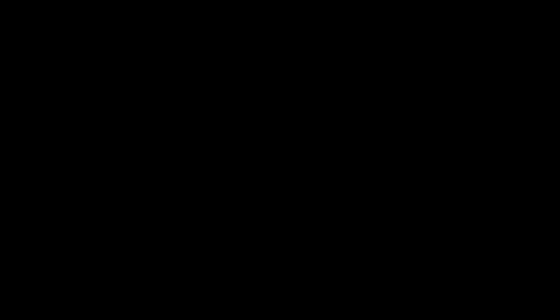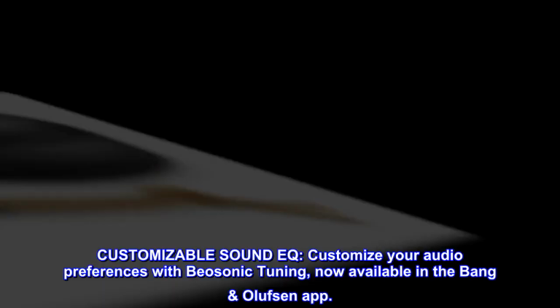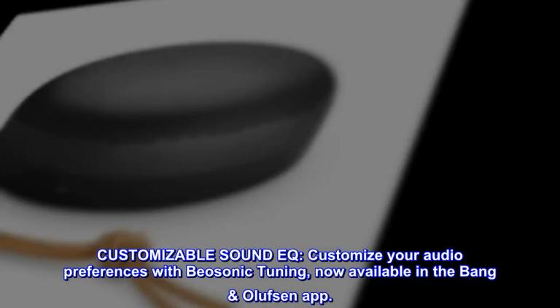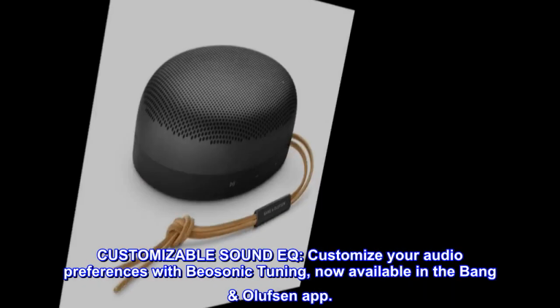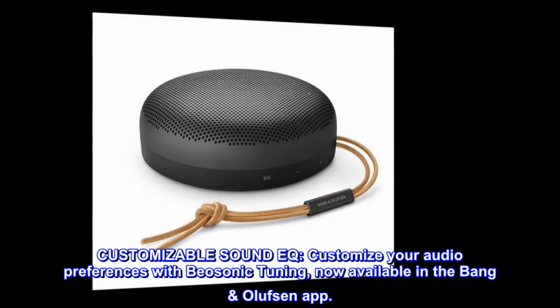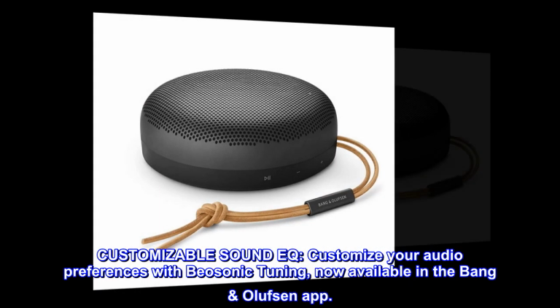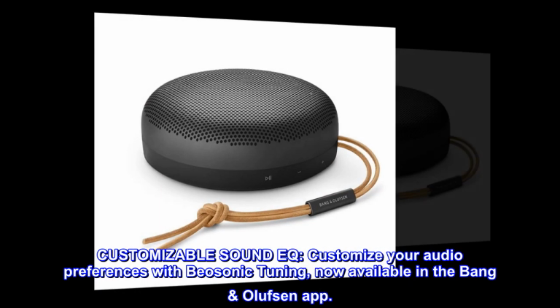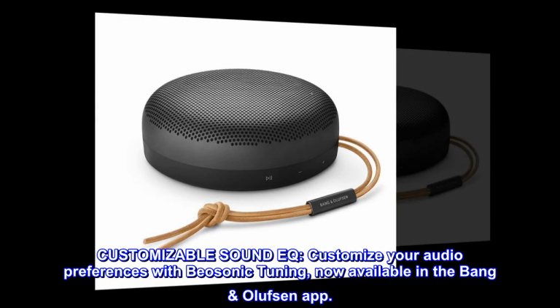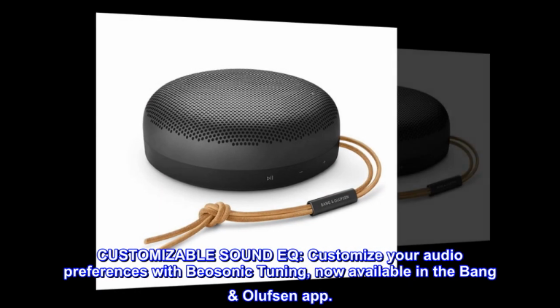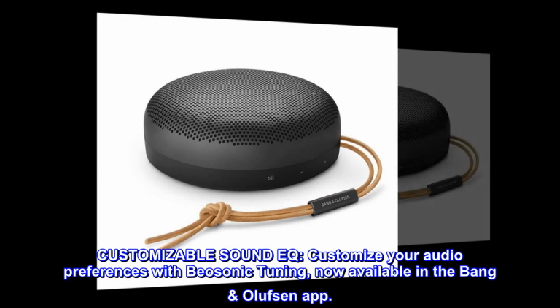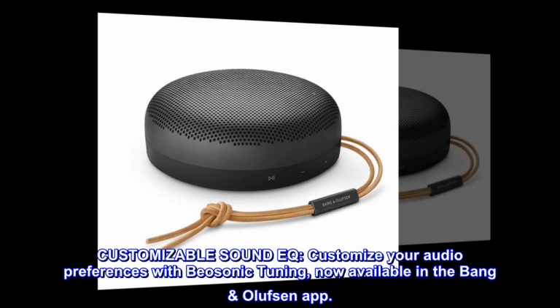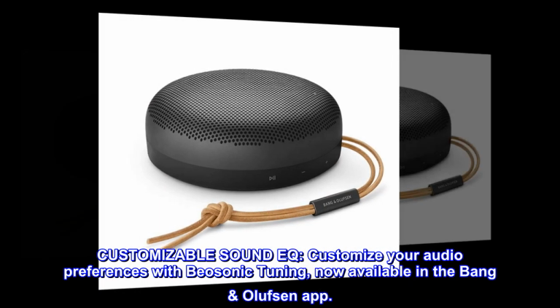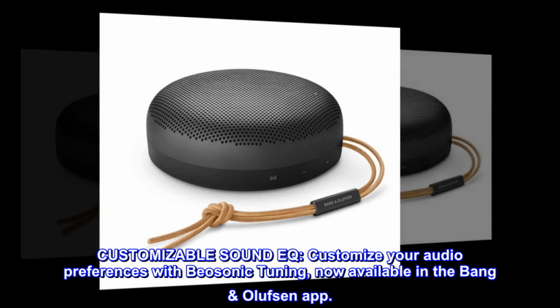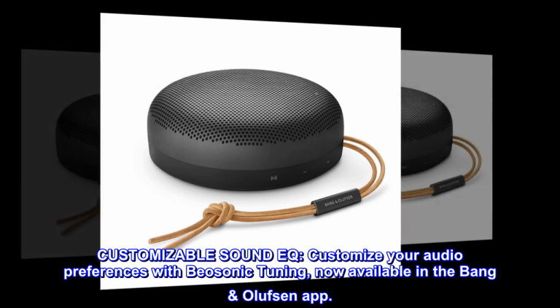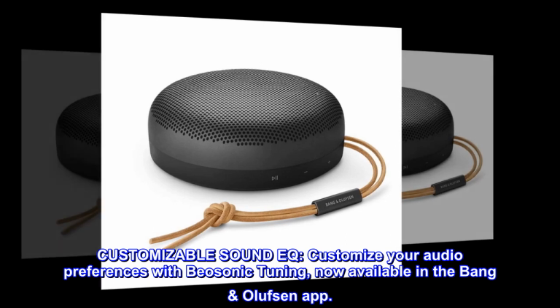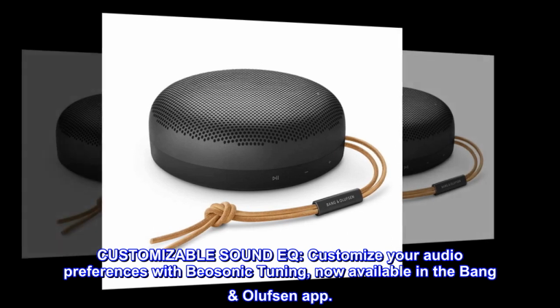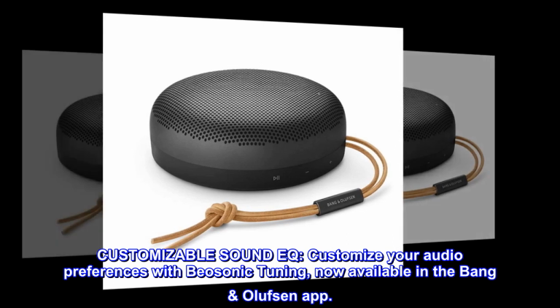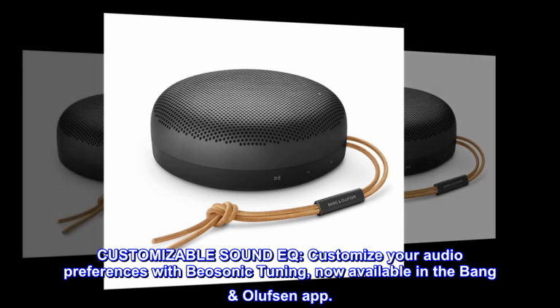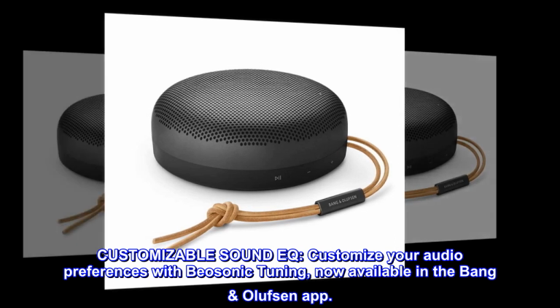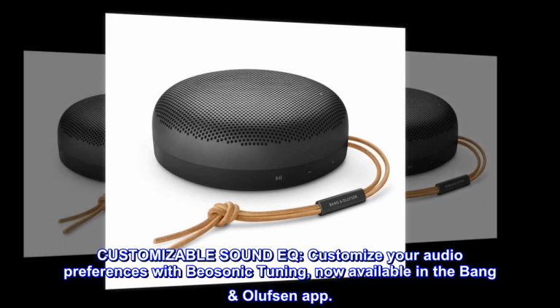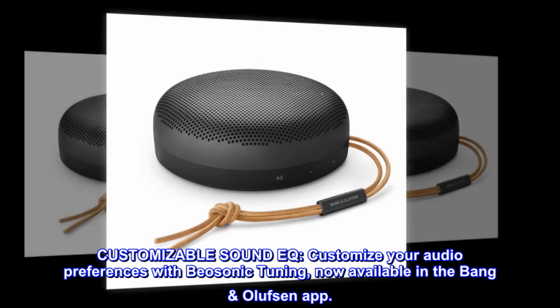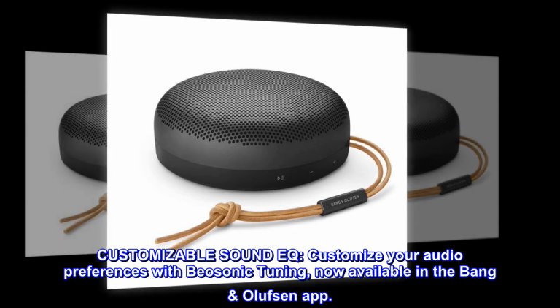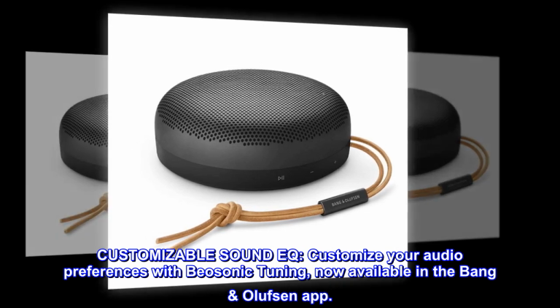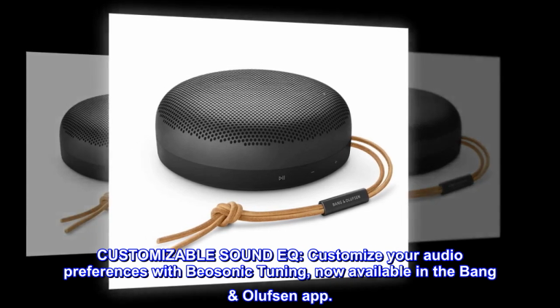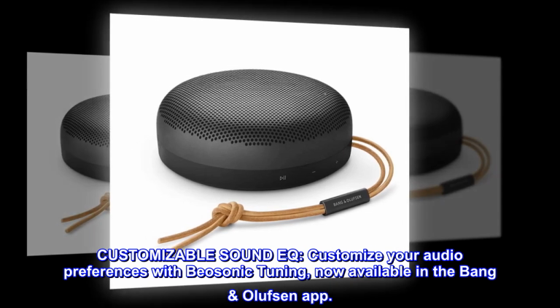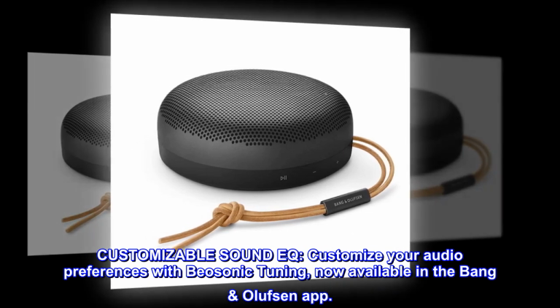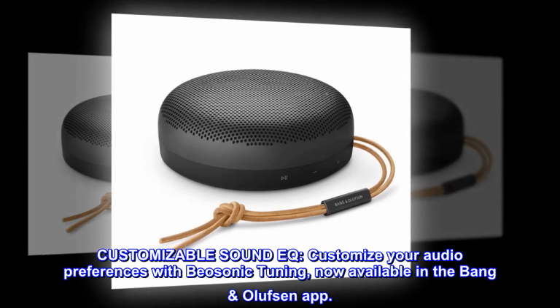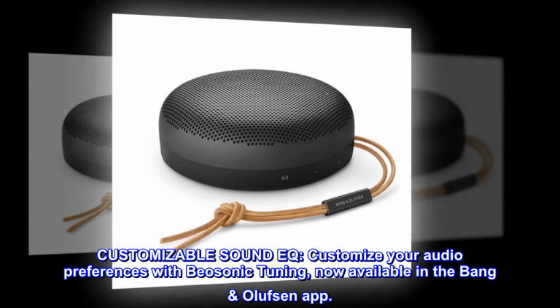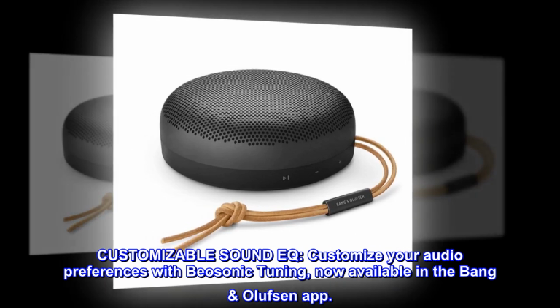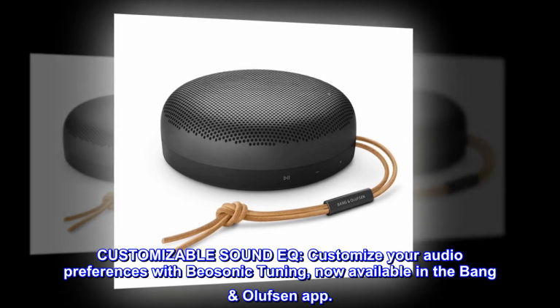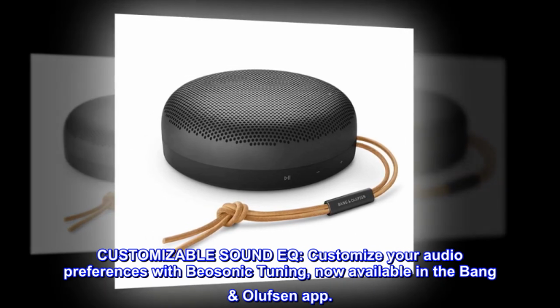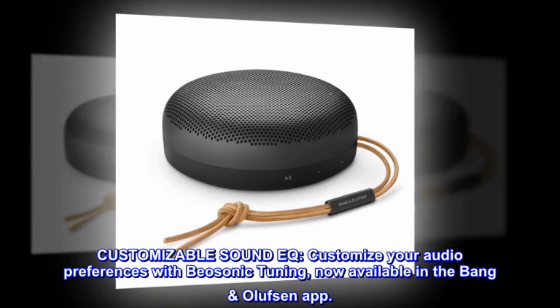Customizable sound EQ. Customize your audio preferences with Biosonic Tuning, now available in the Bang & Olufsen app.